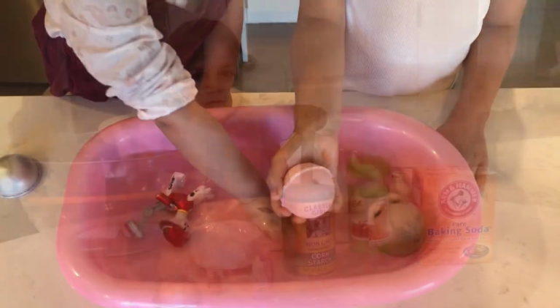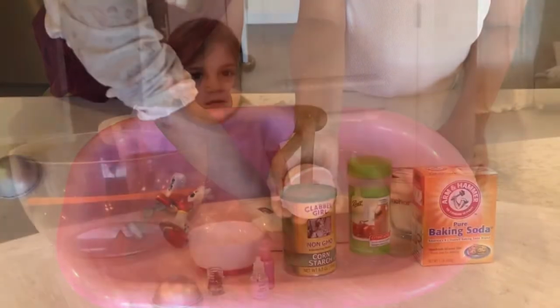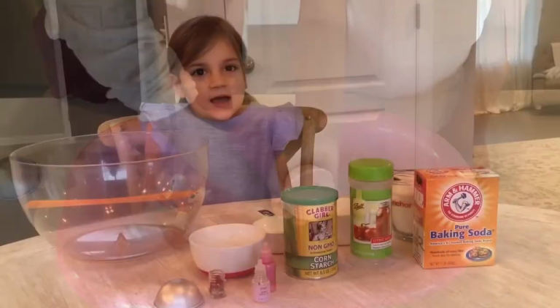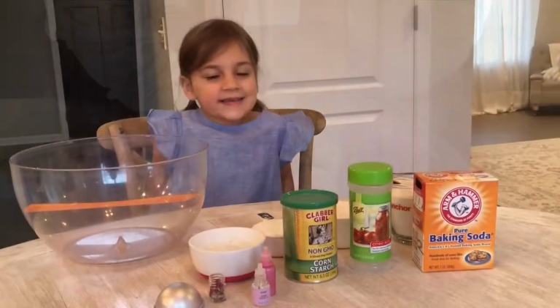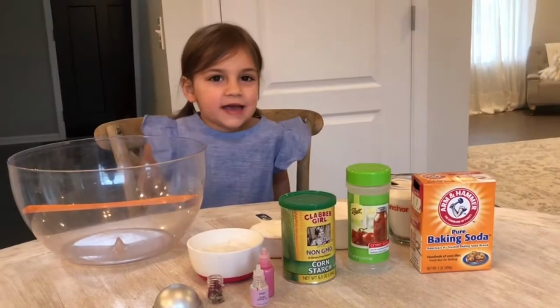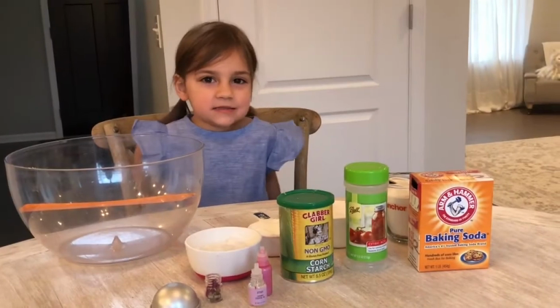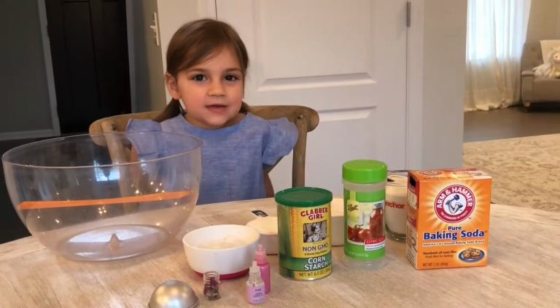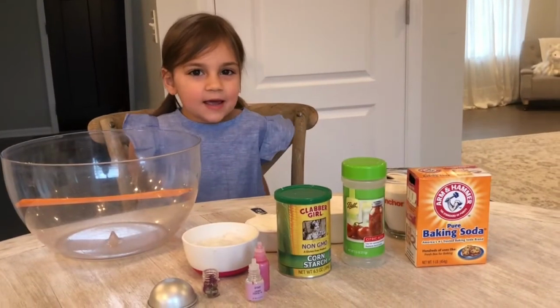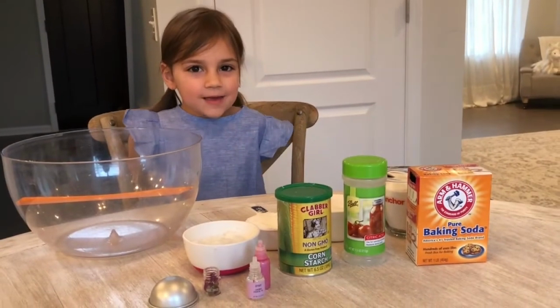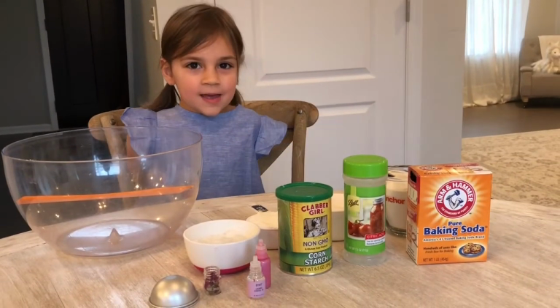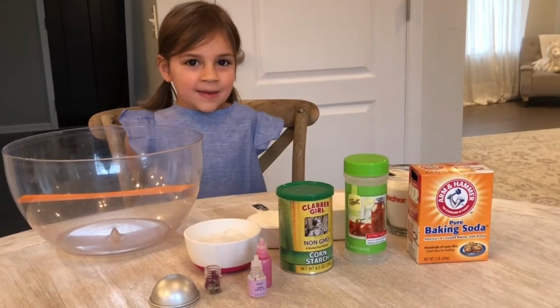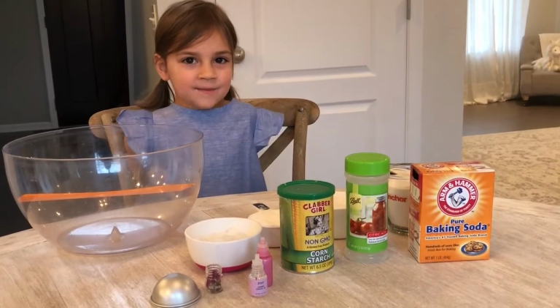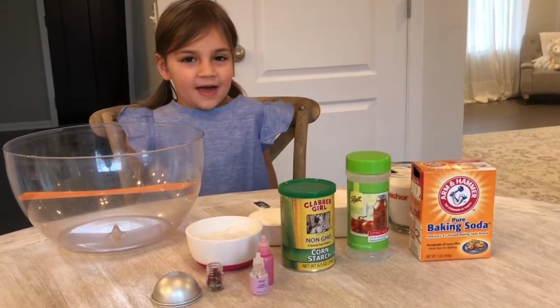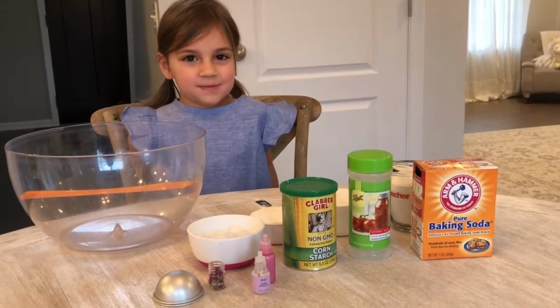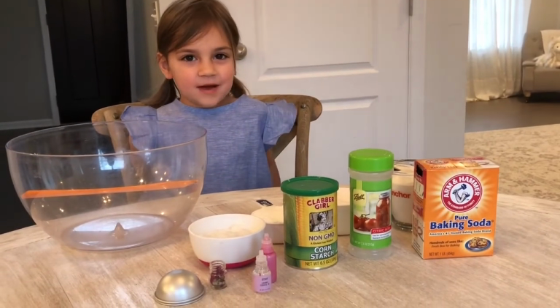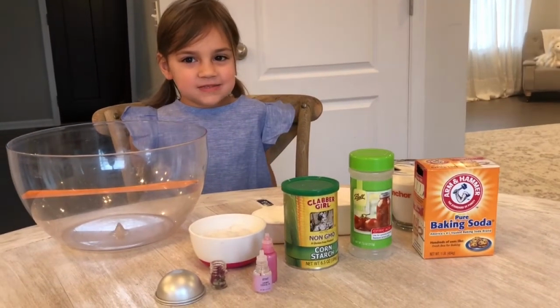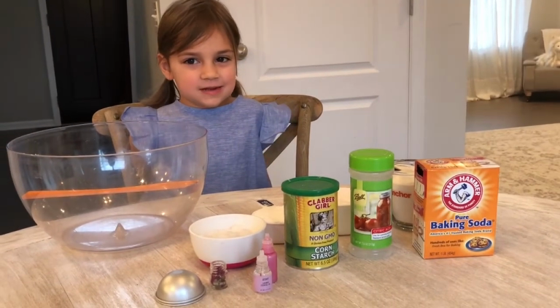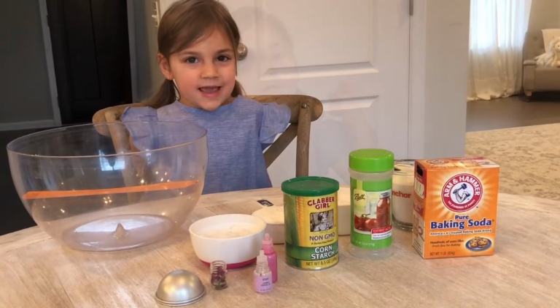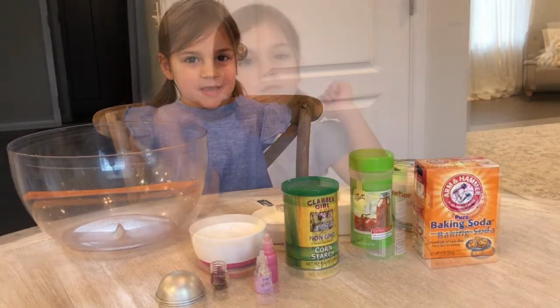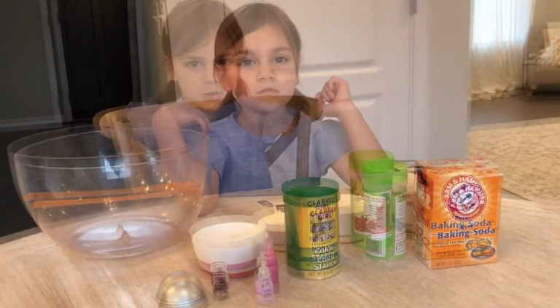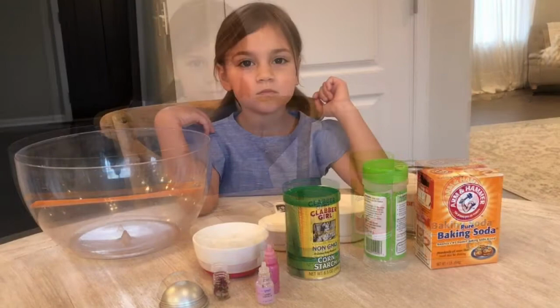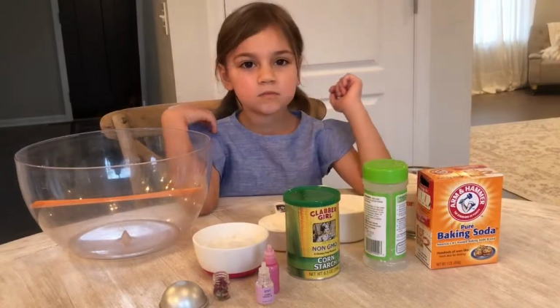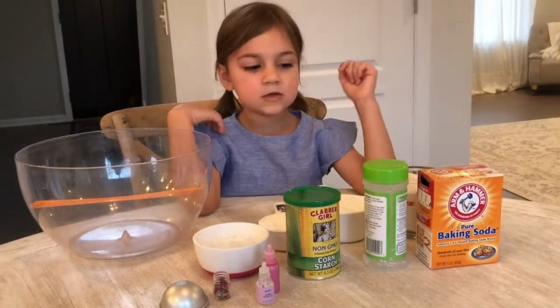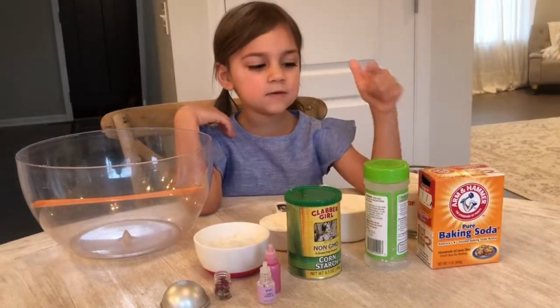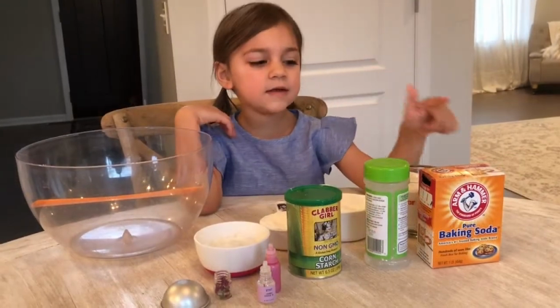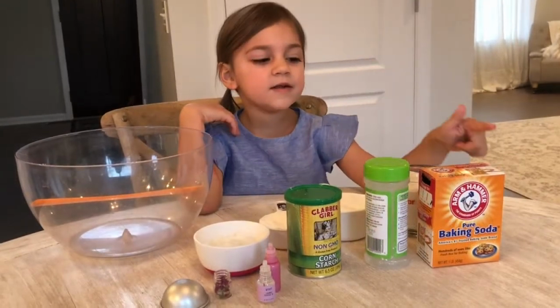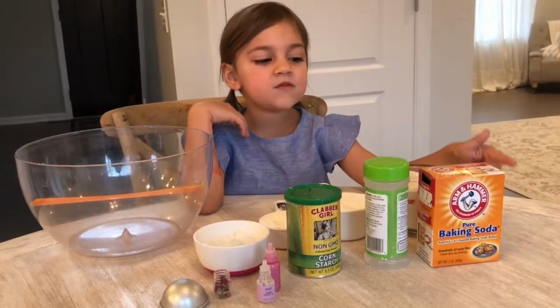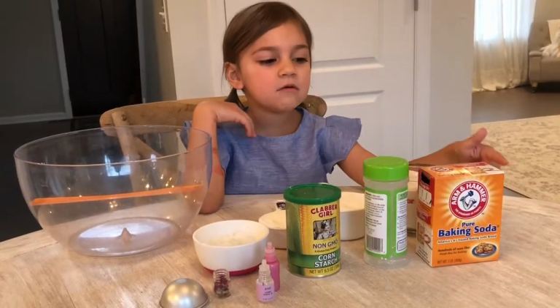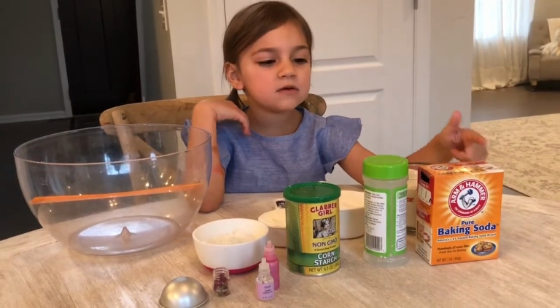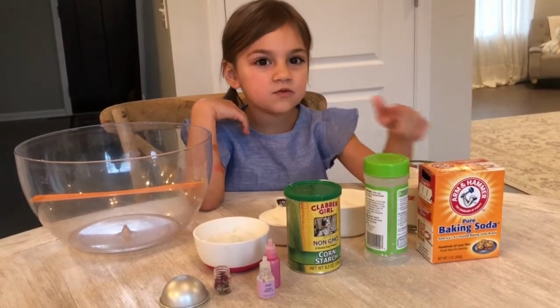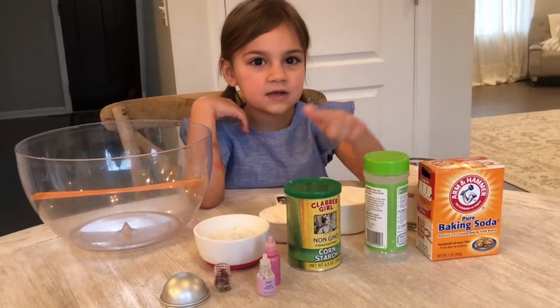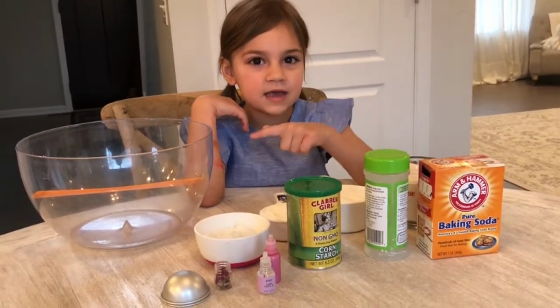Hi guys, today I'm going to make bath bombs. You will need the following ingredients.